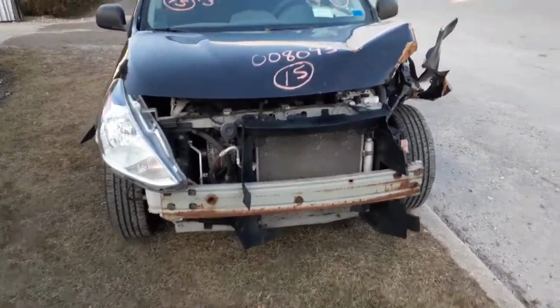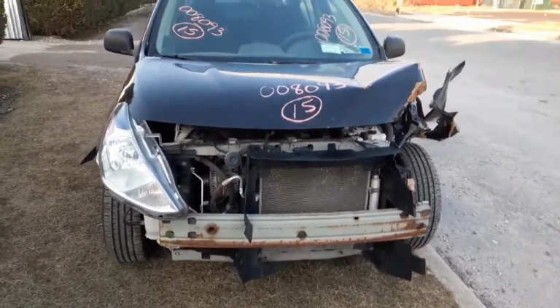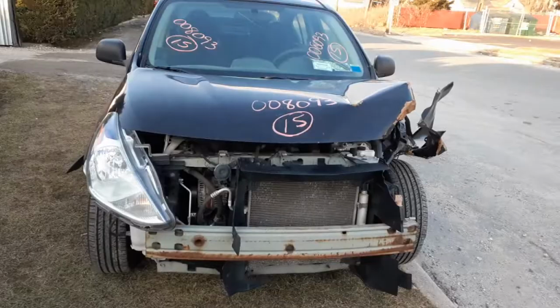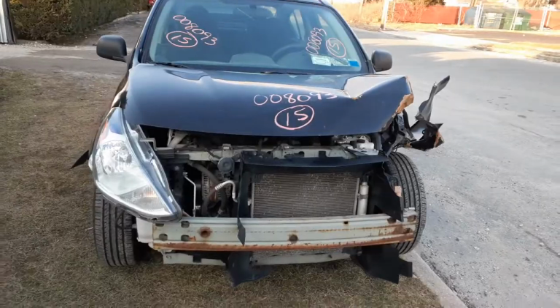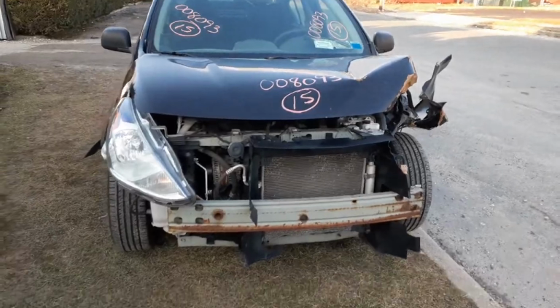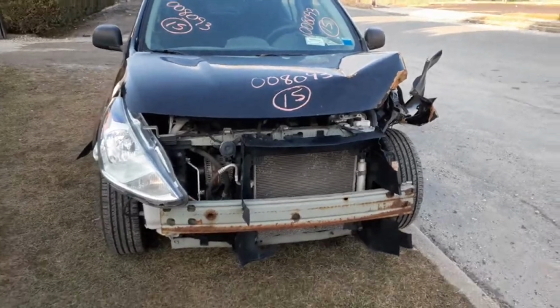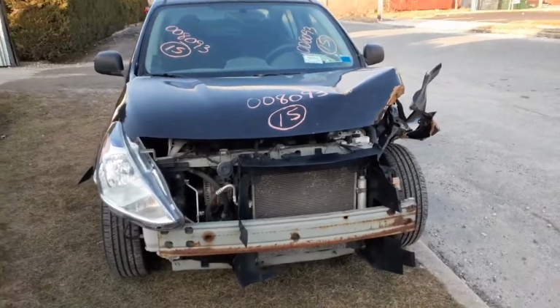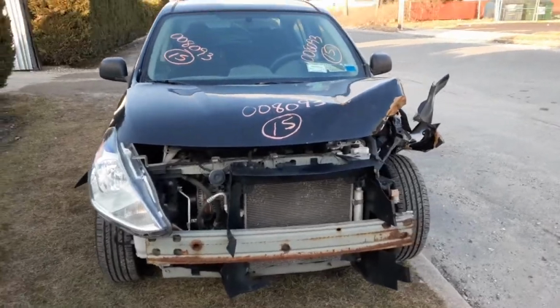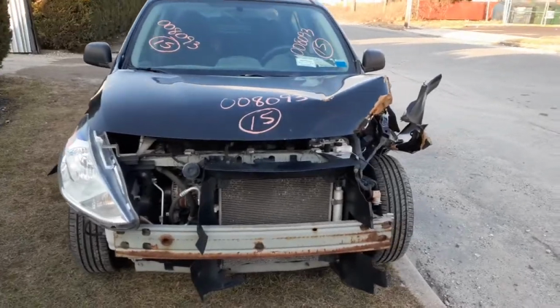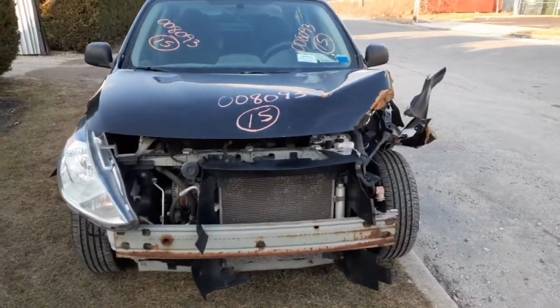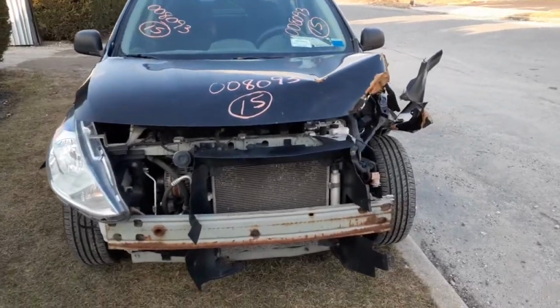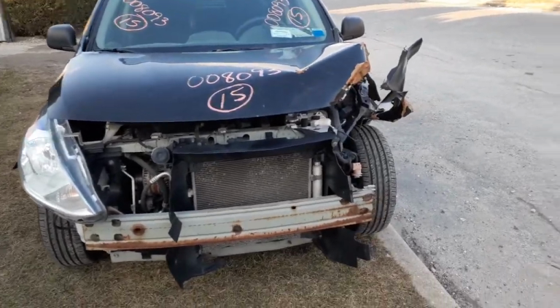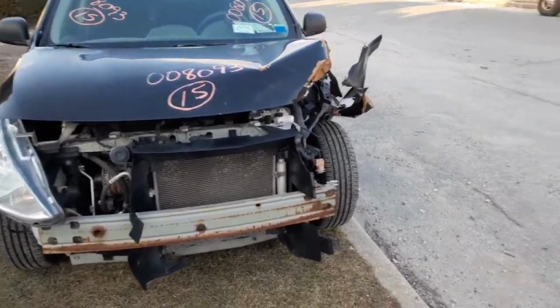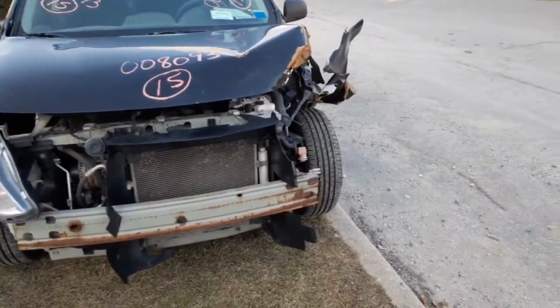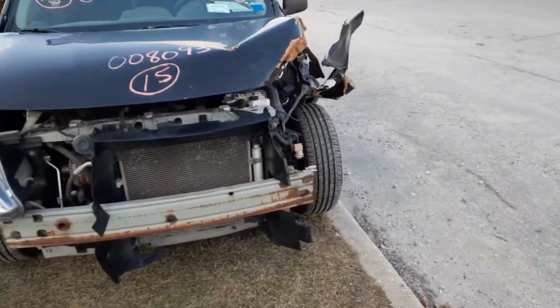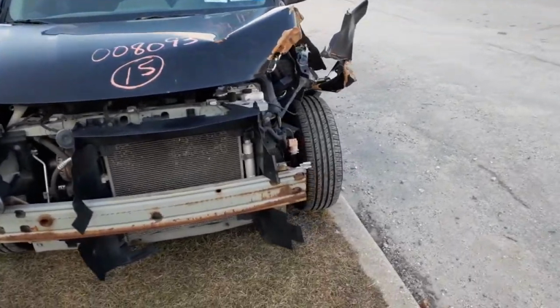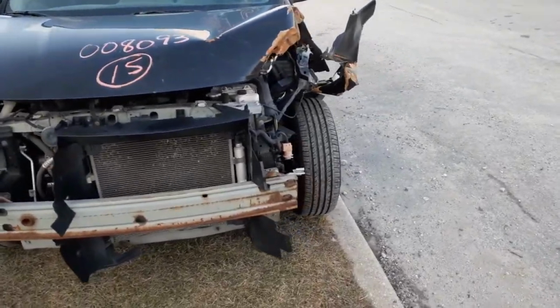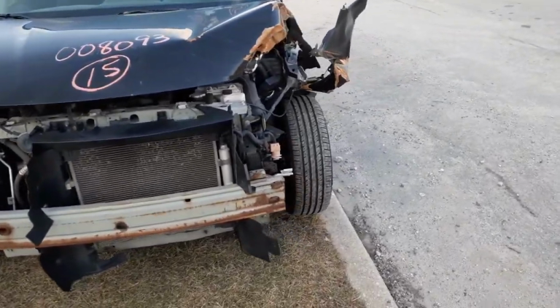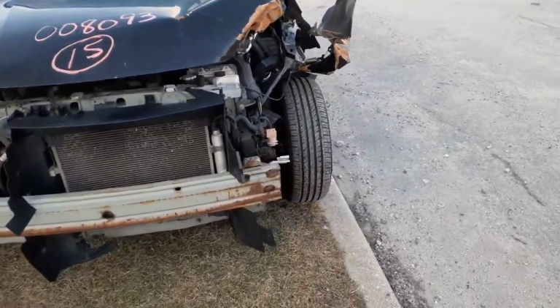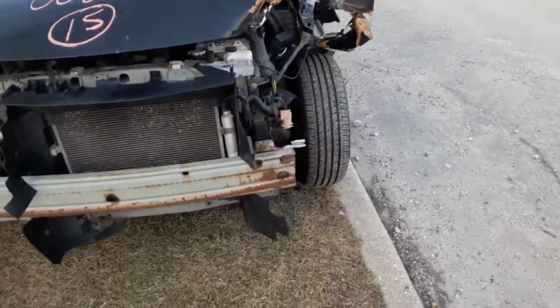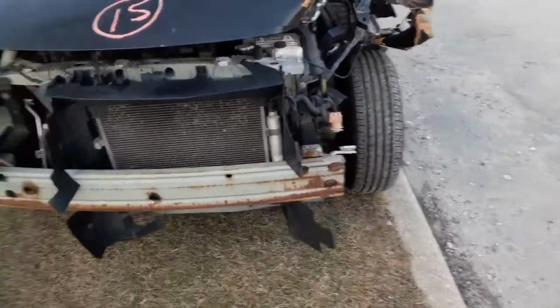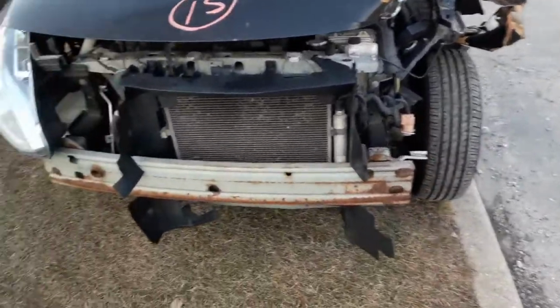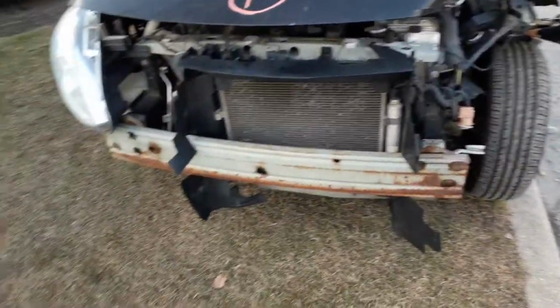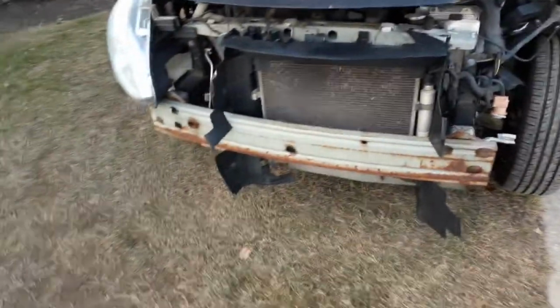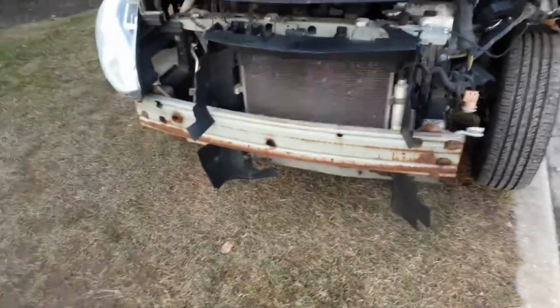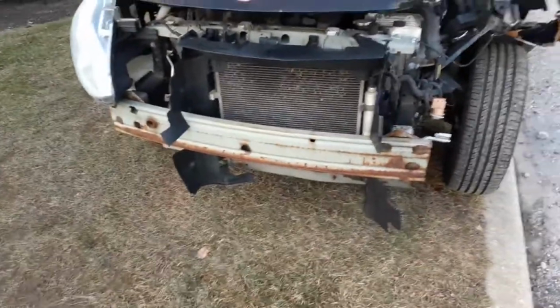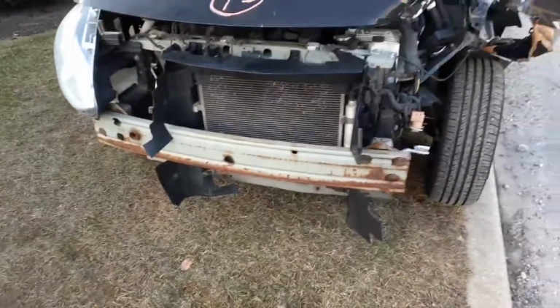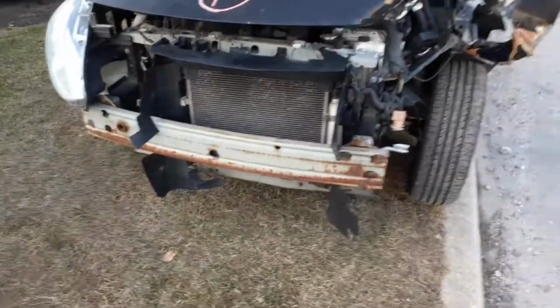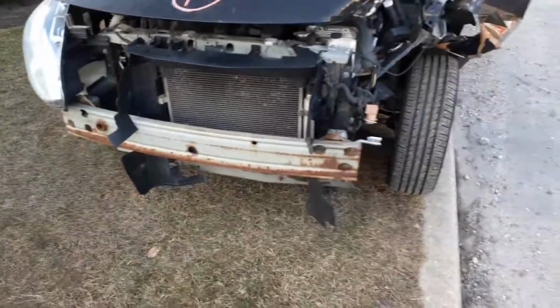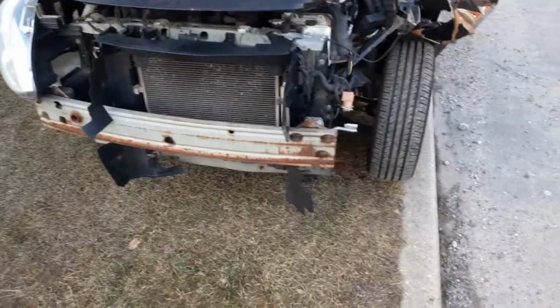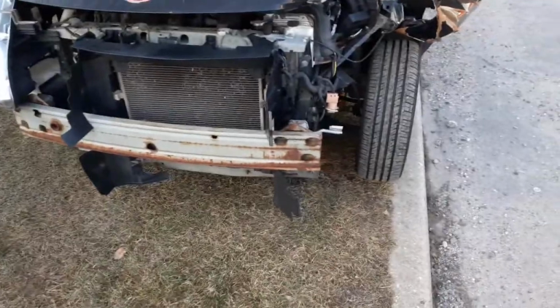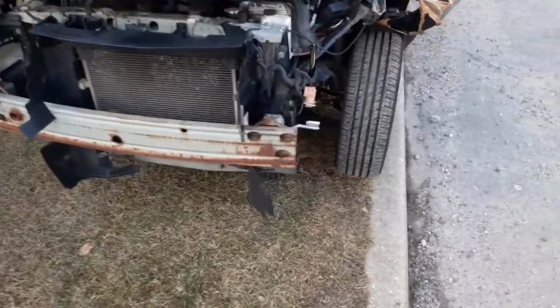As you can see, she's hit hard in the left front. Suspension's all good. You've got a good reinforcement.